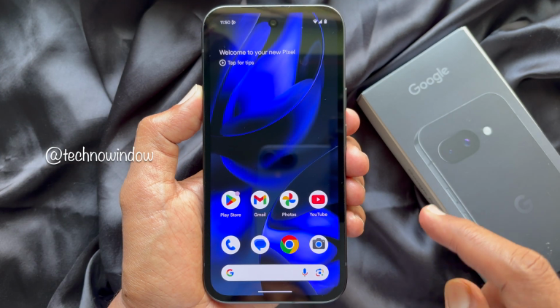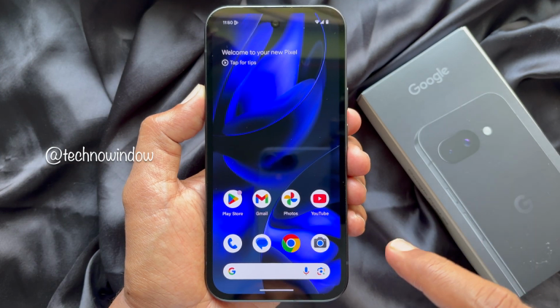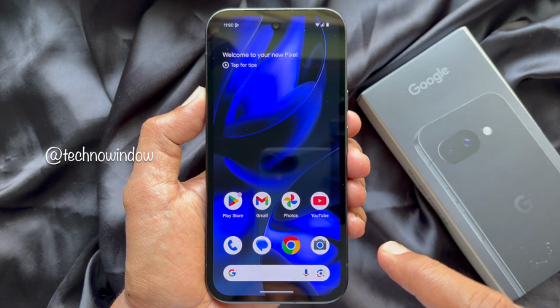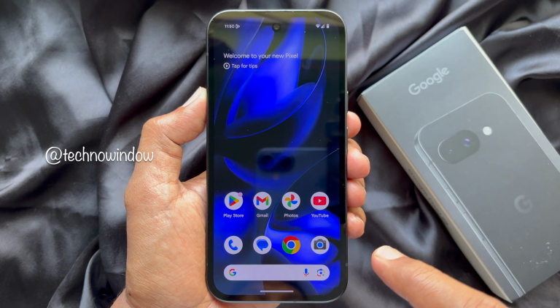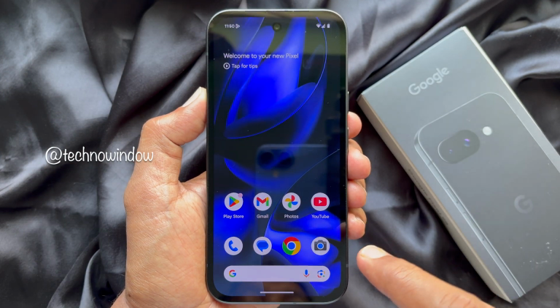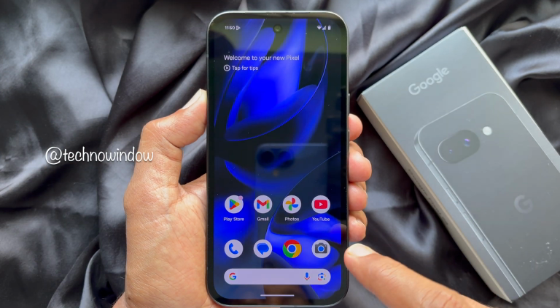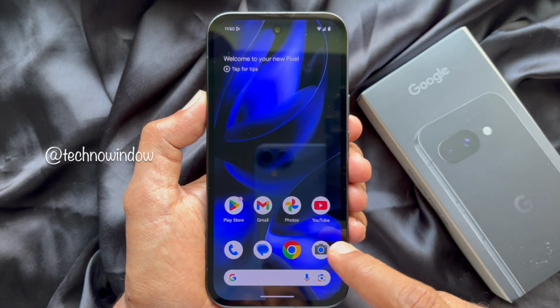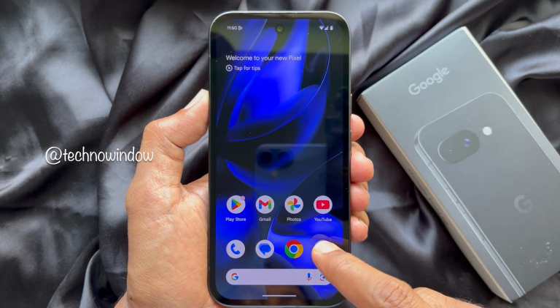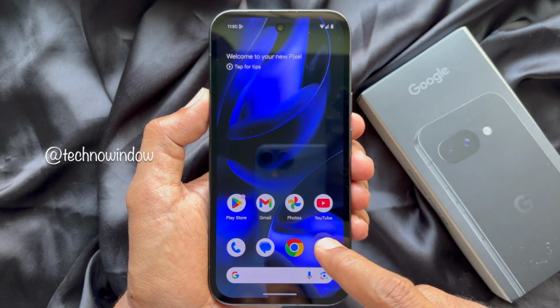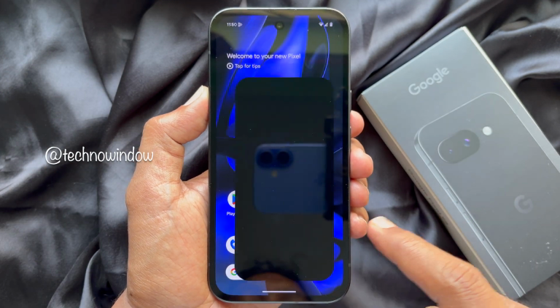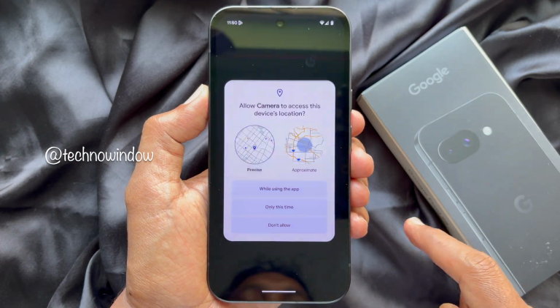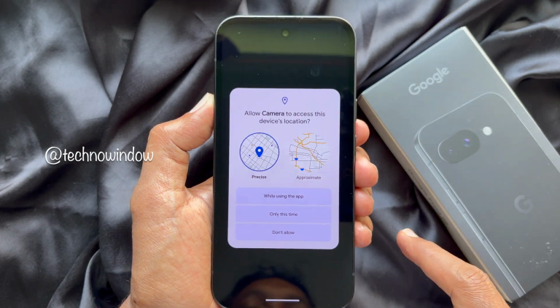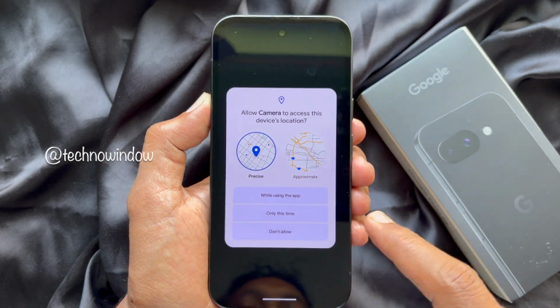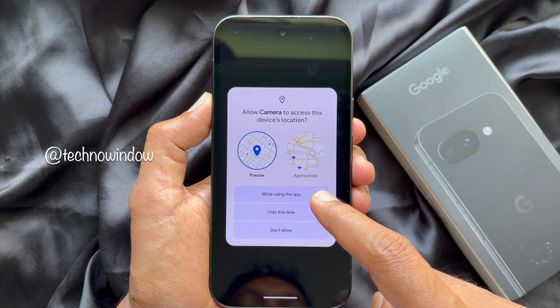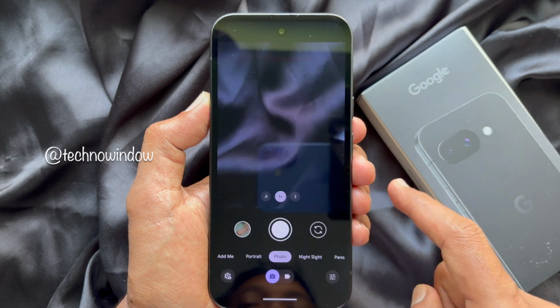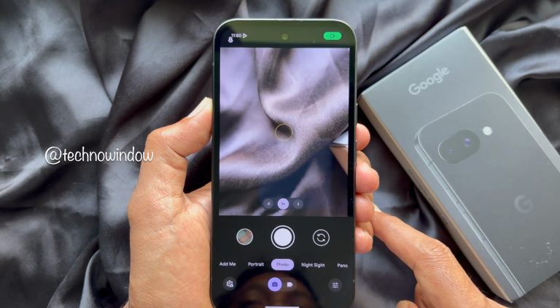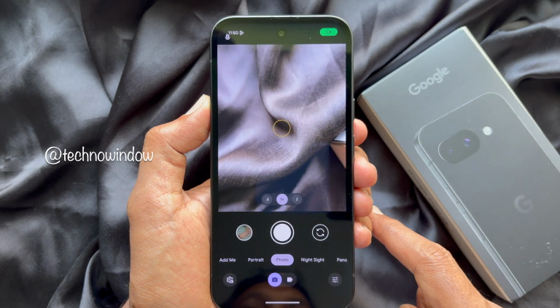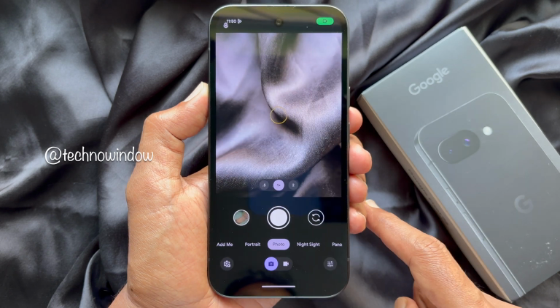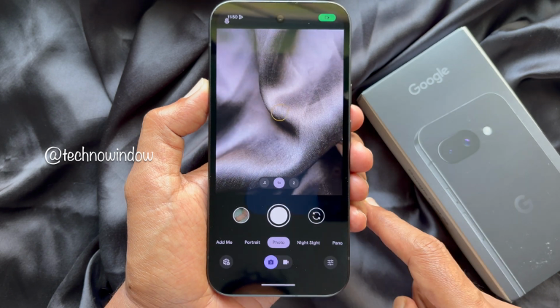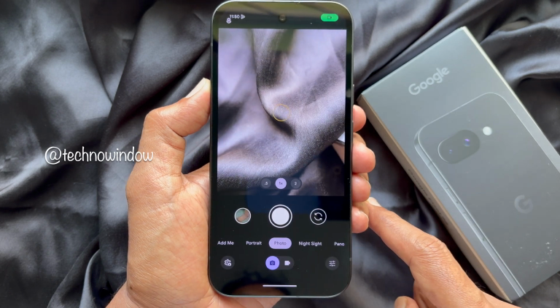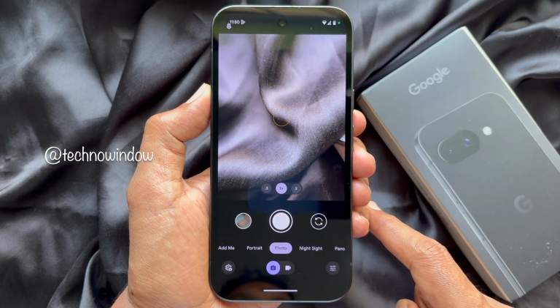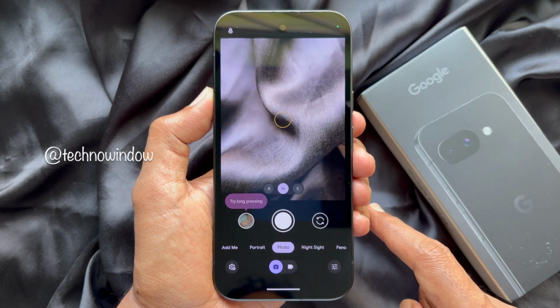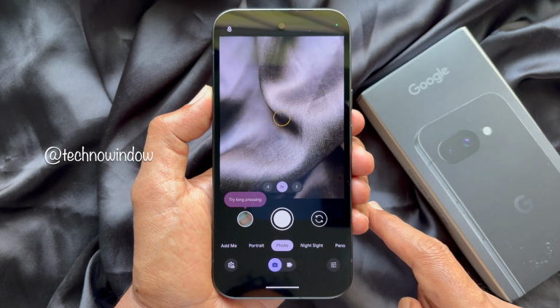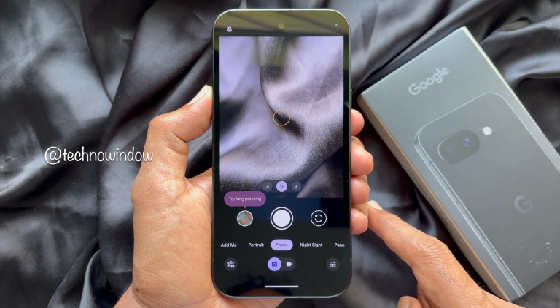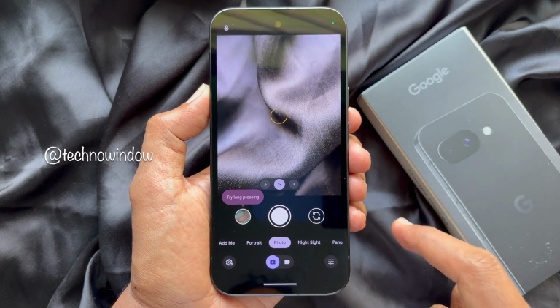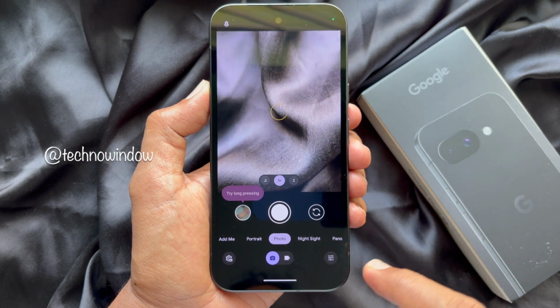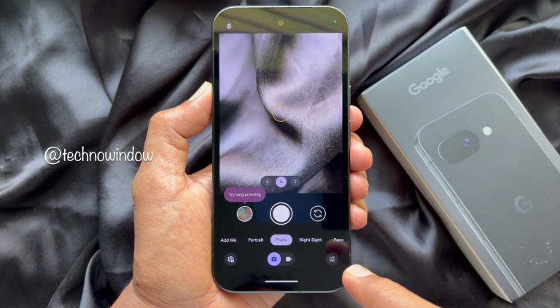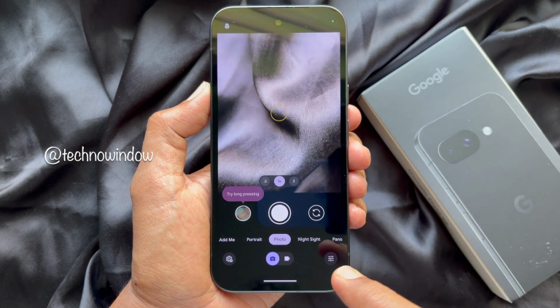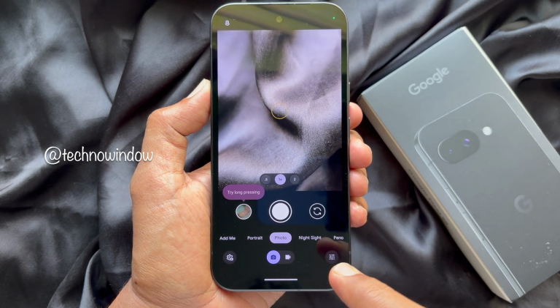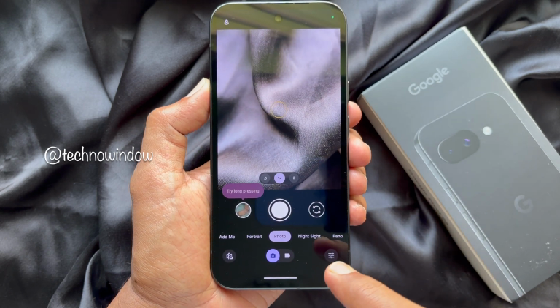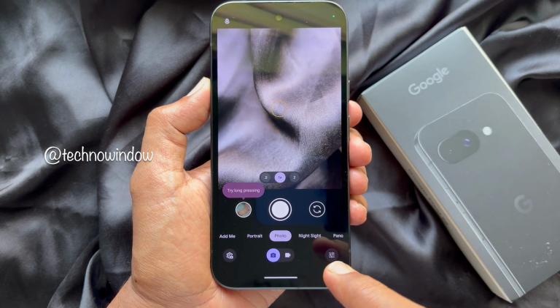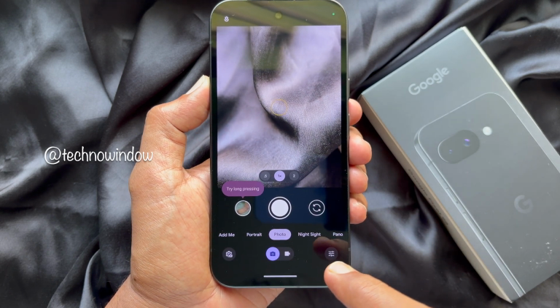First, open the camera app on your Google Pixel 9a. Then switch to video mode.